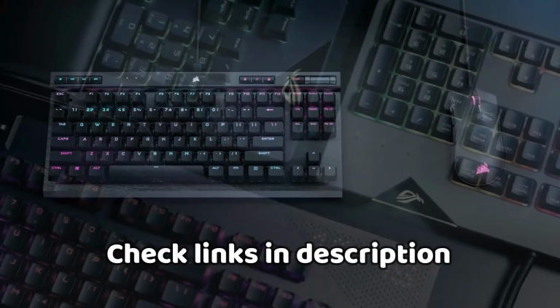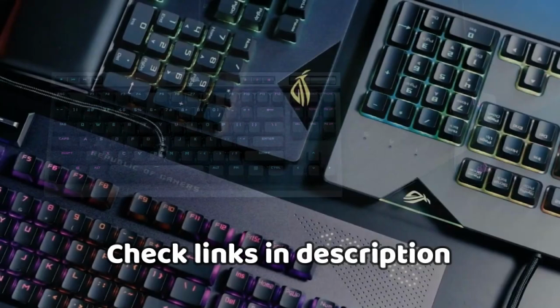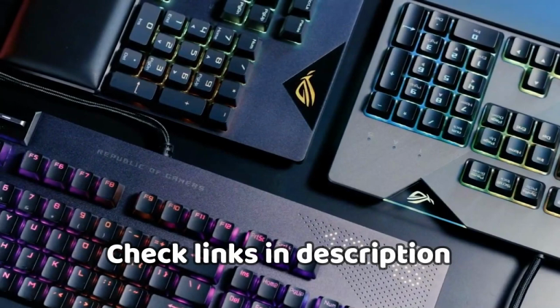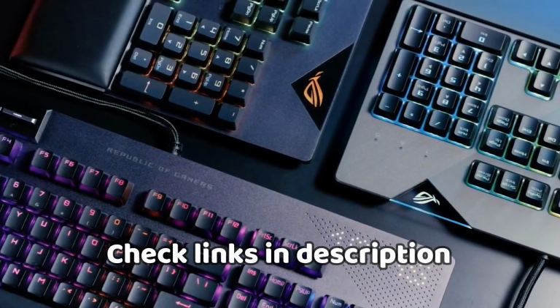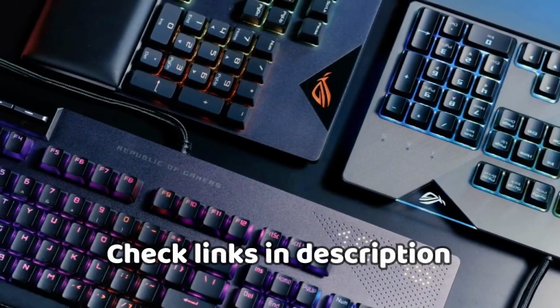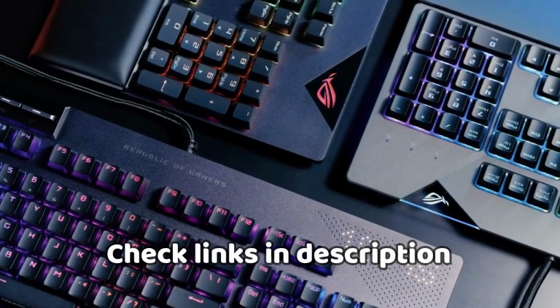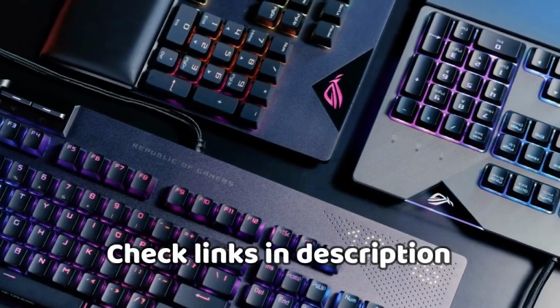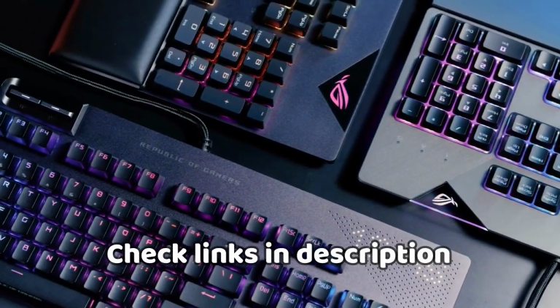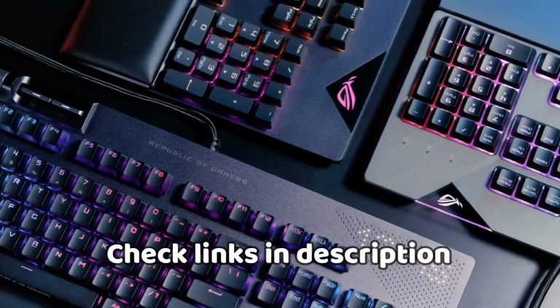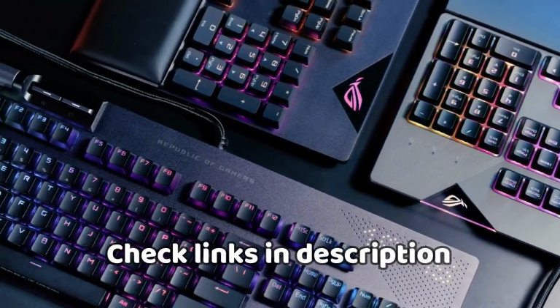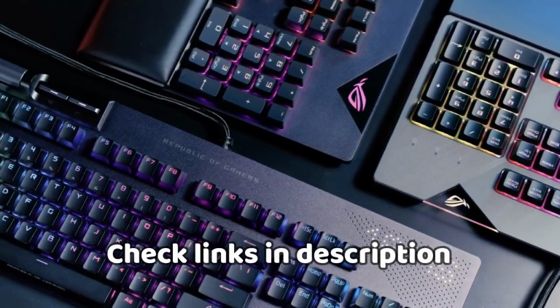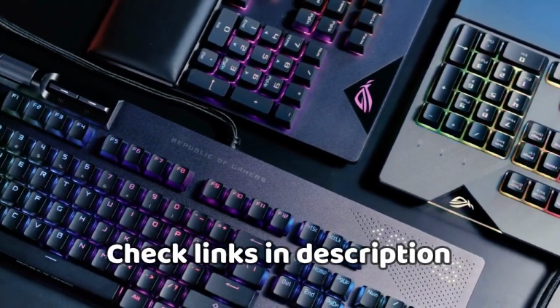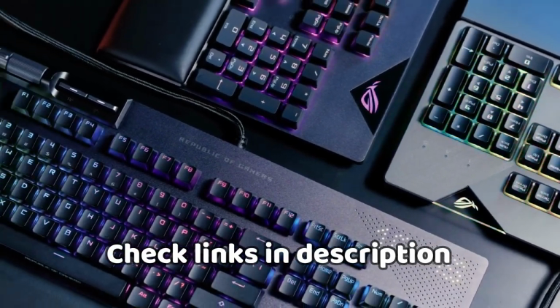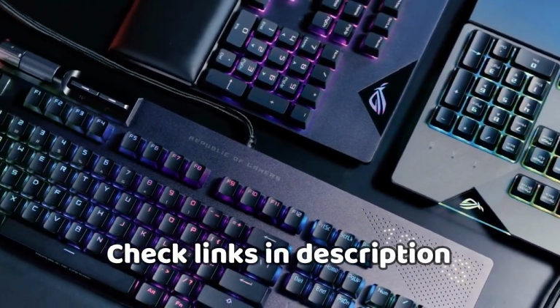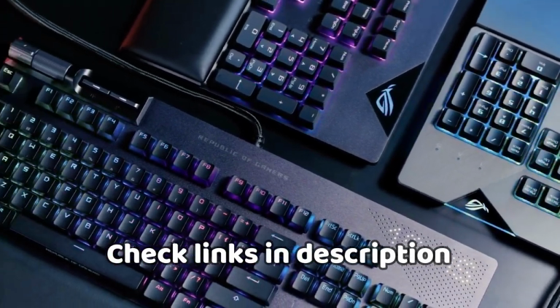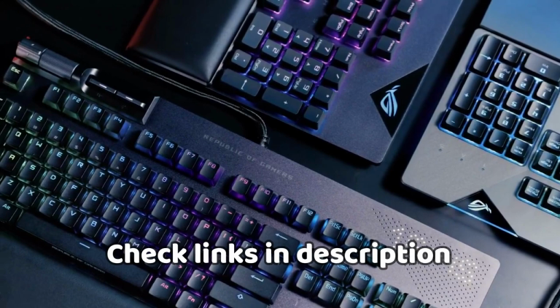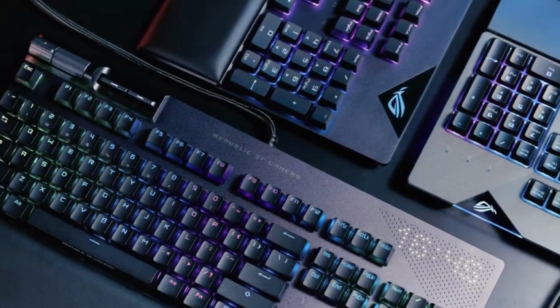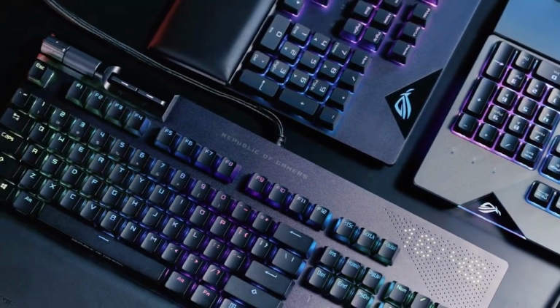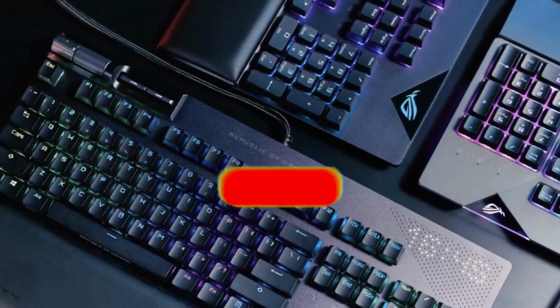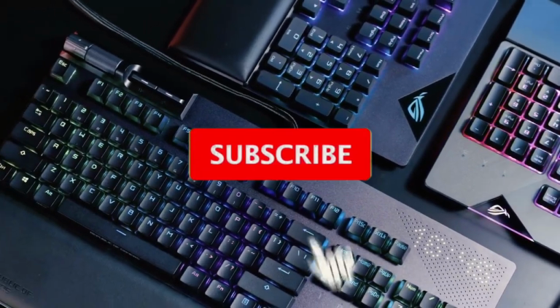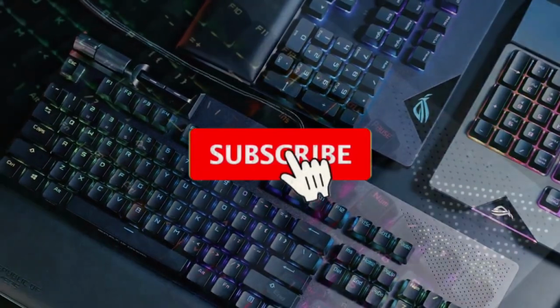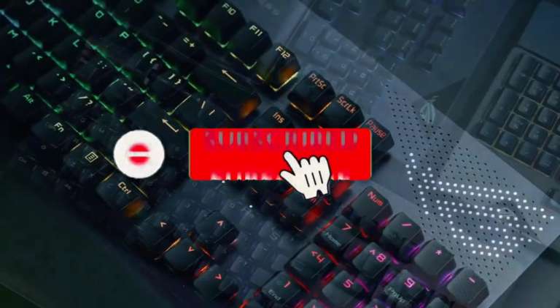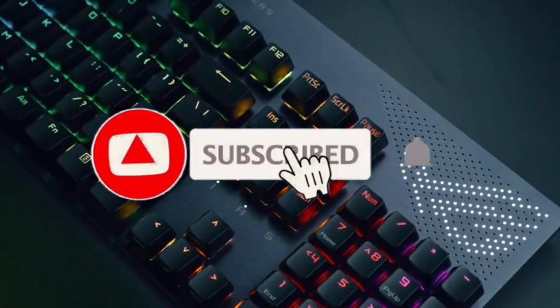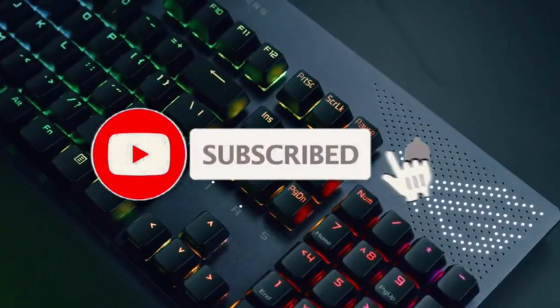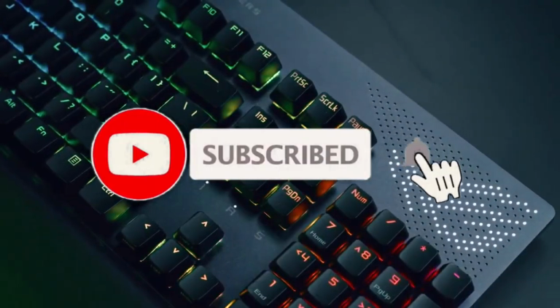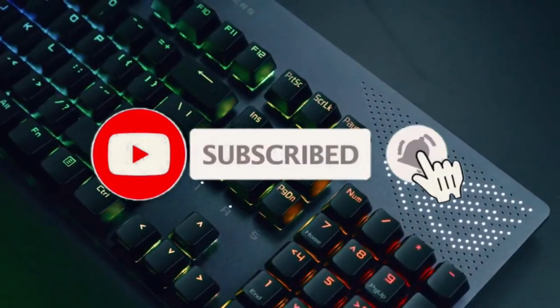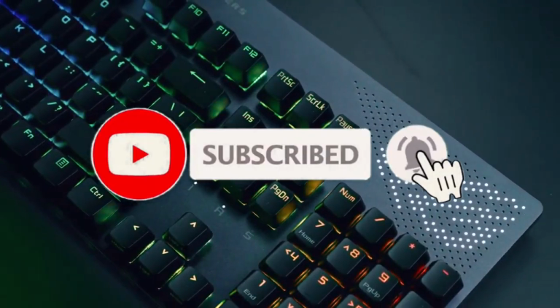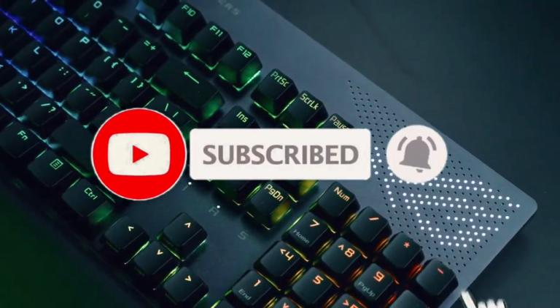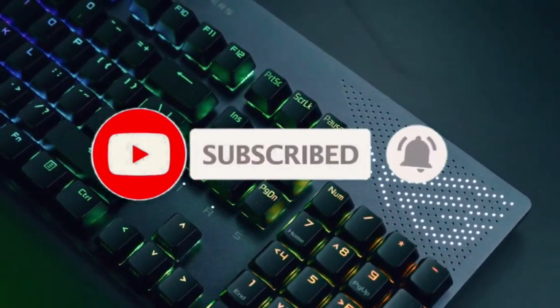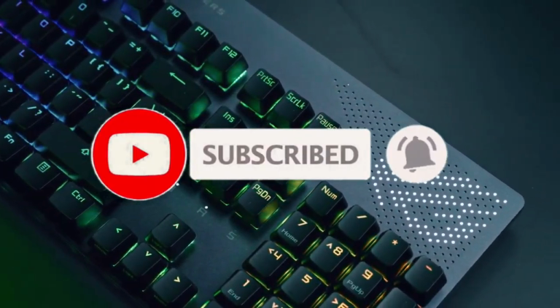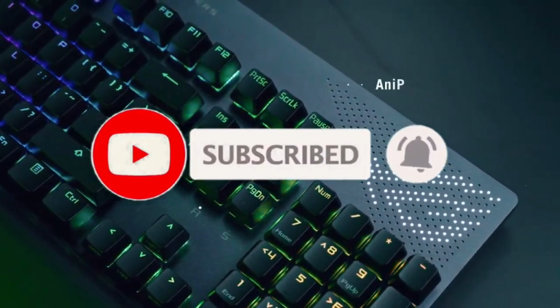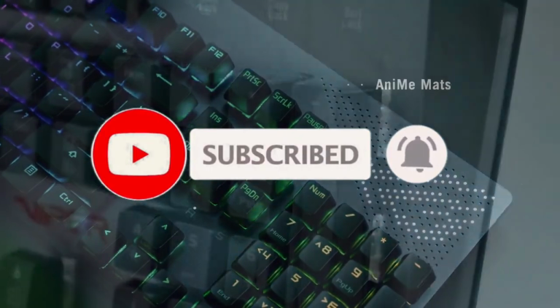For more details, follow the links given below in the description section, and if you are new here, please subscribe to our channel and hit the bell icon.